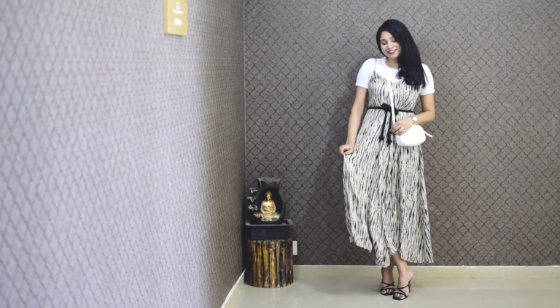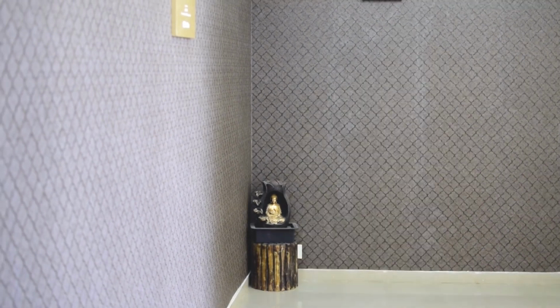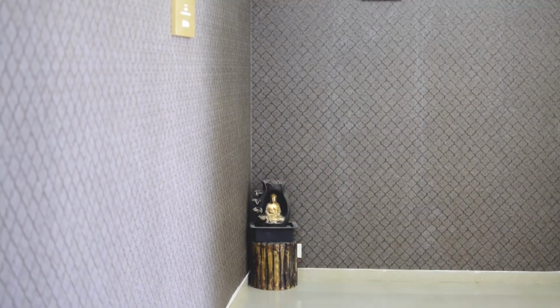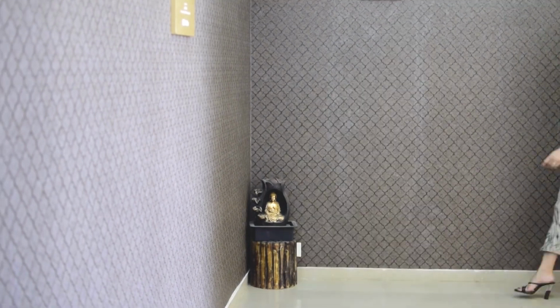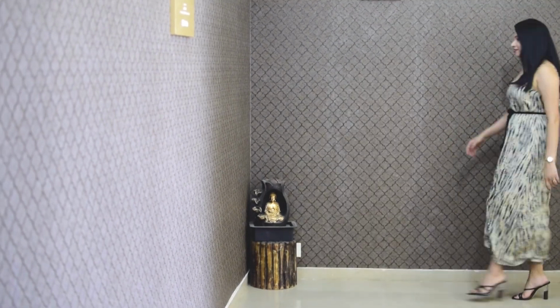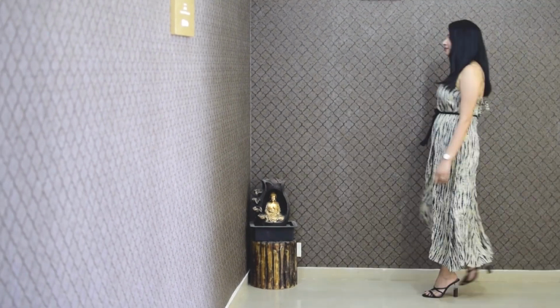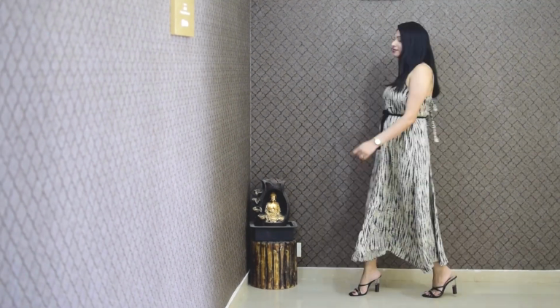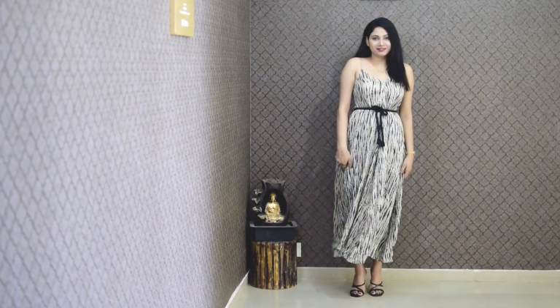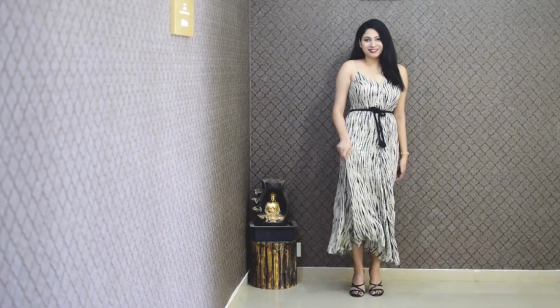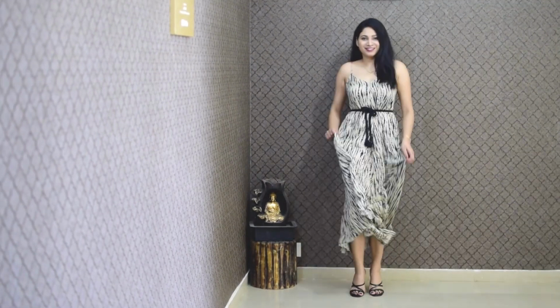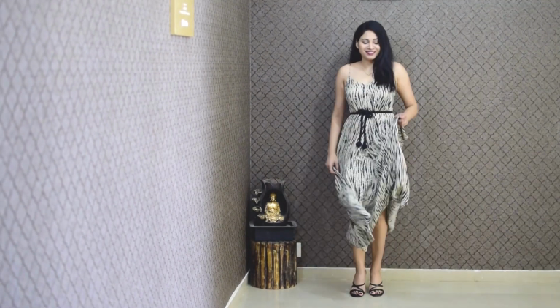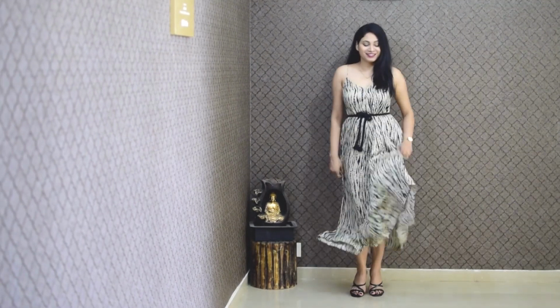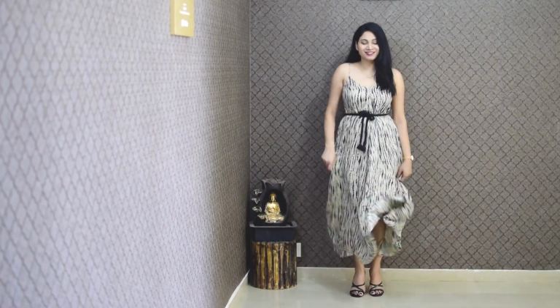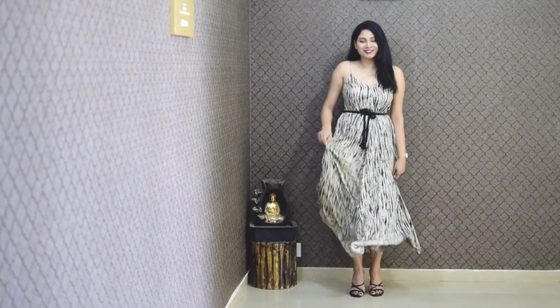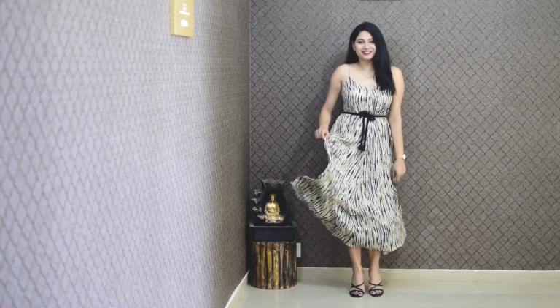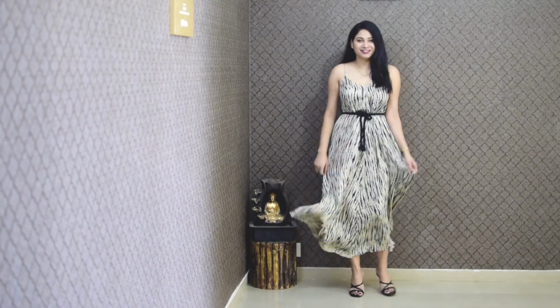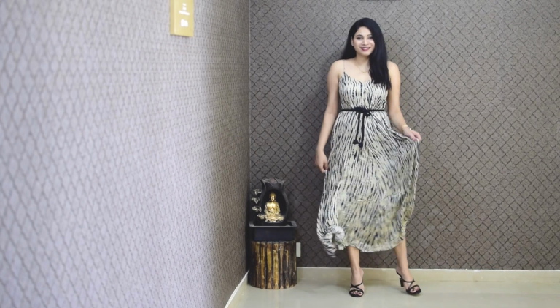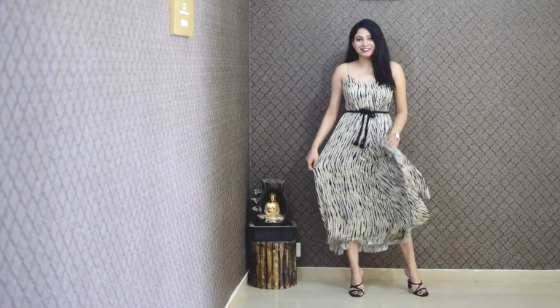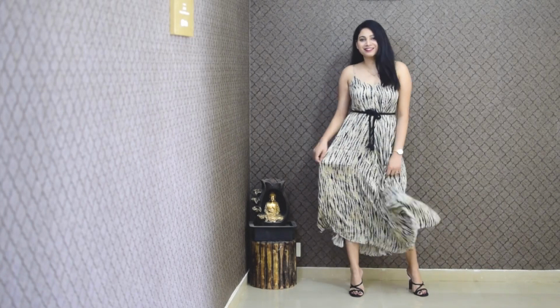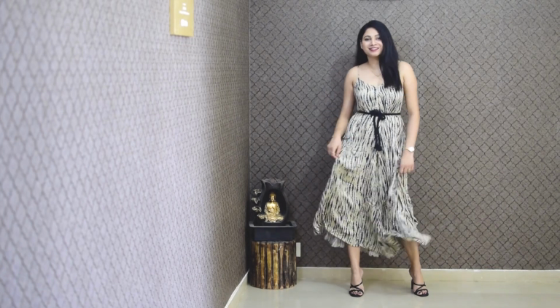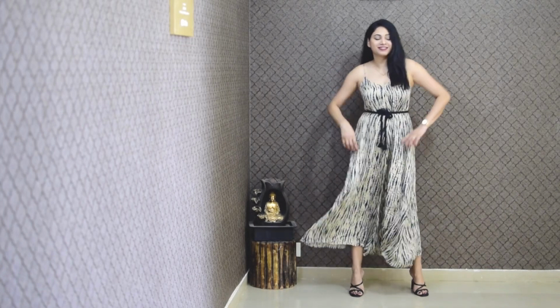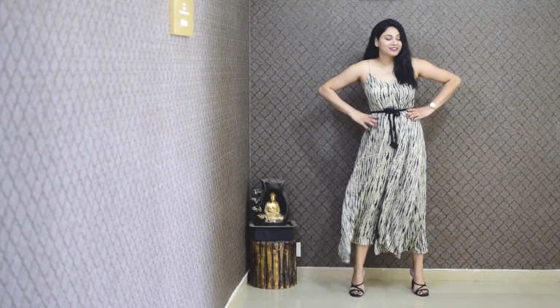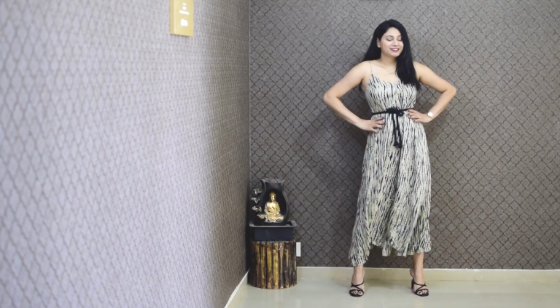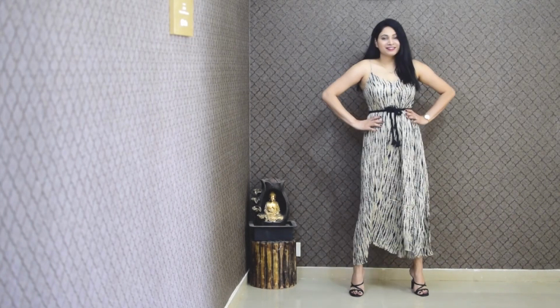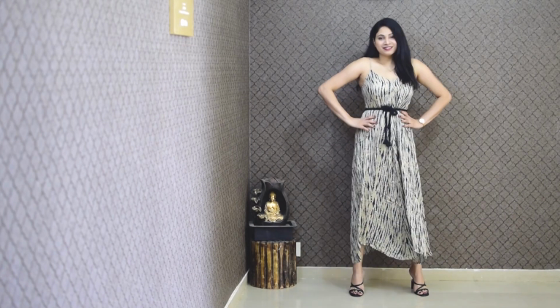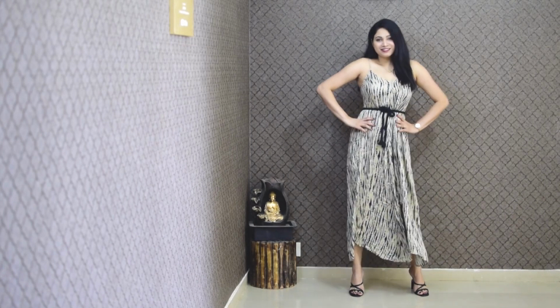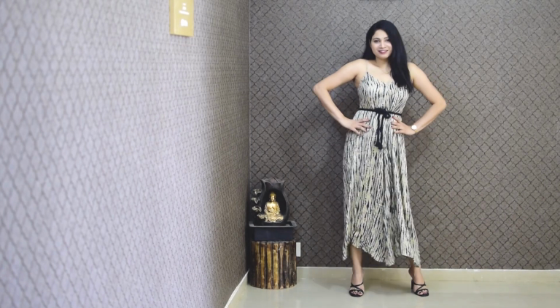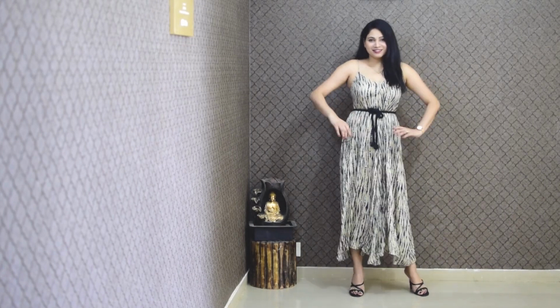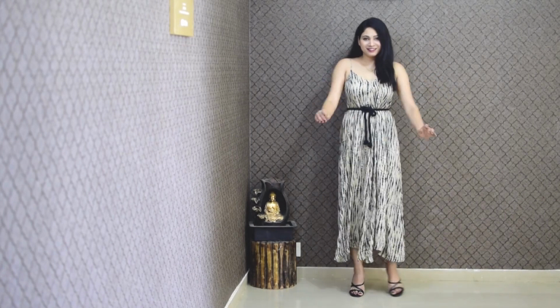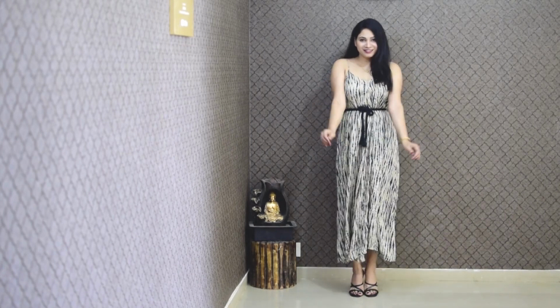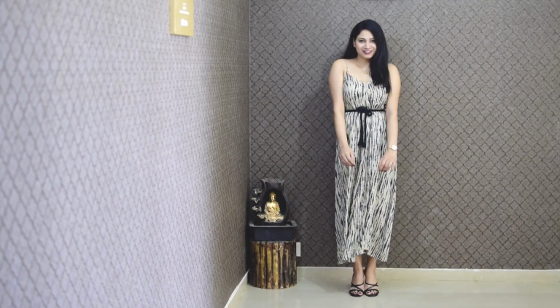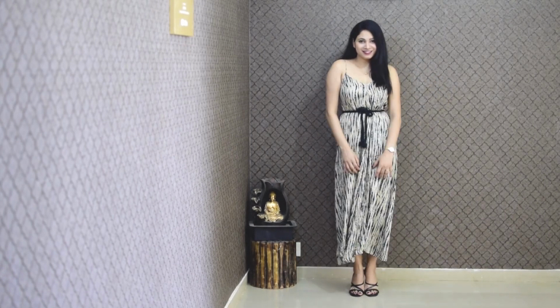Now, in the second look, I made it as a tube dress for a party look.